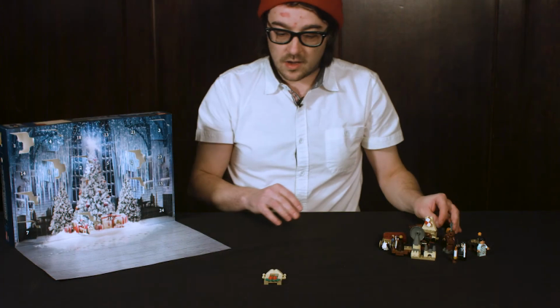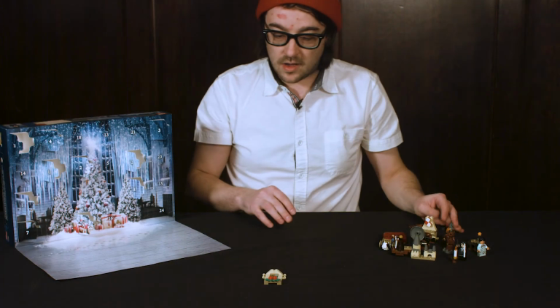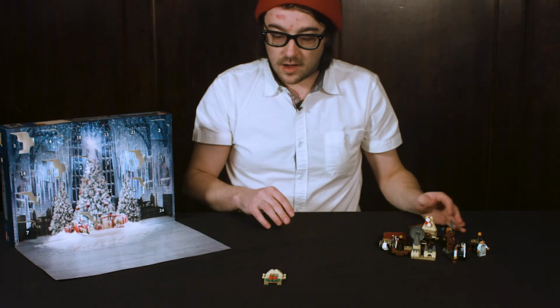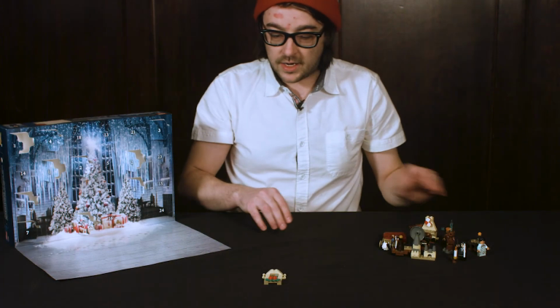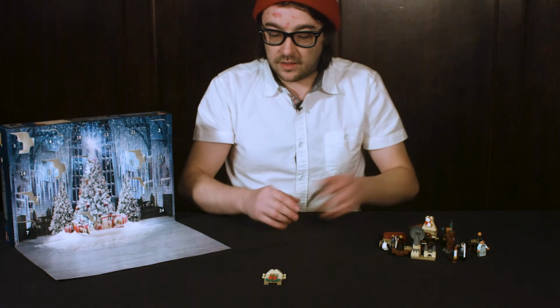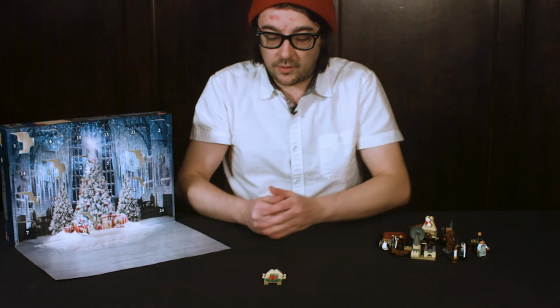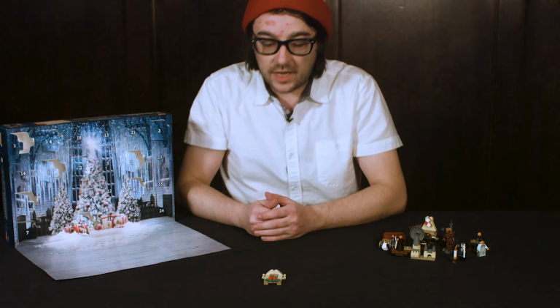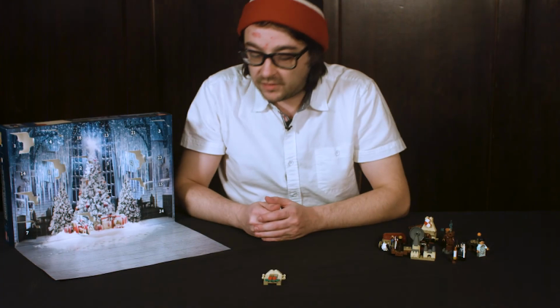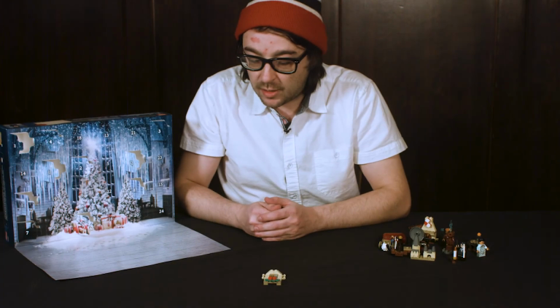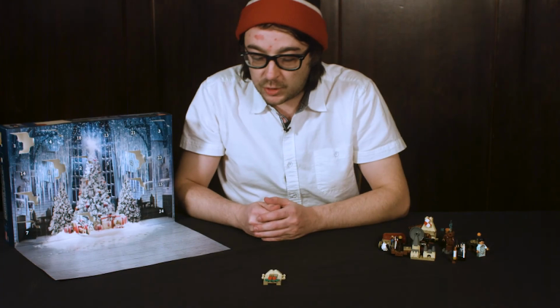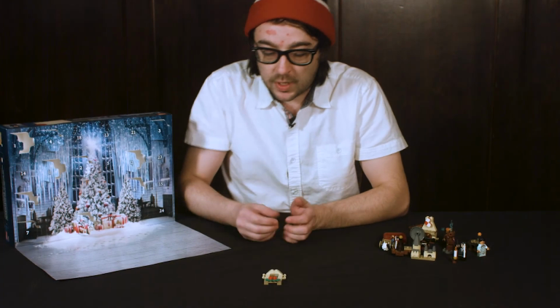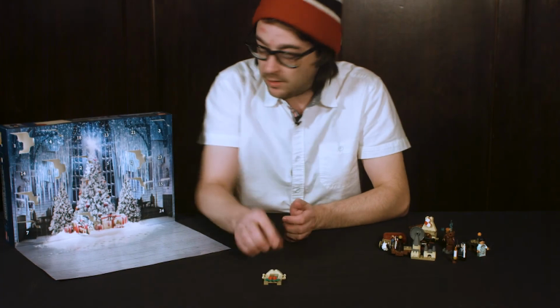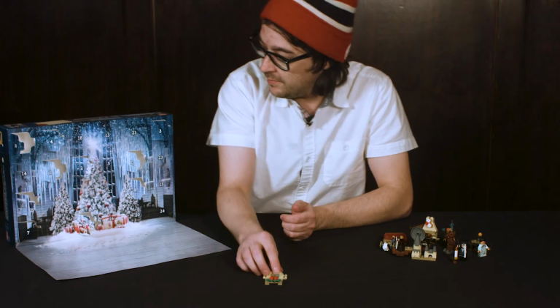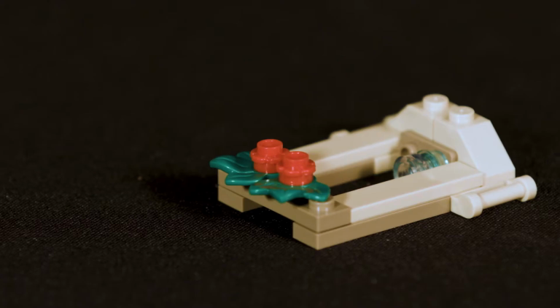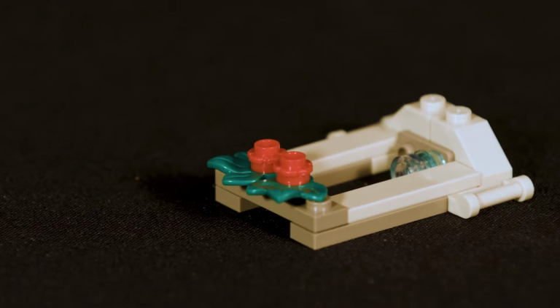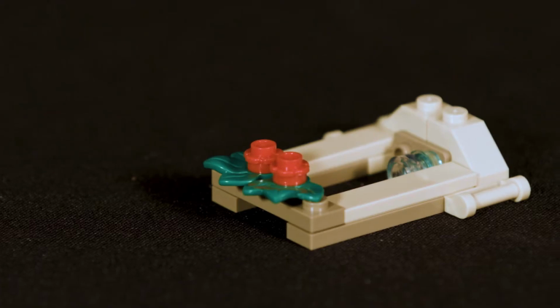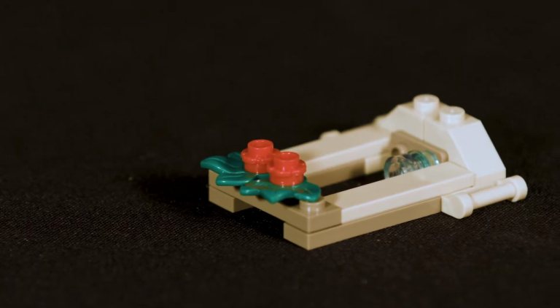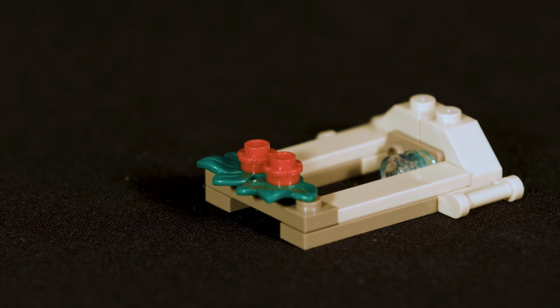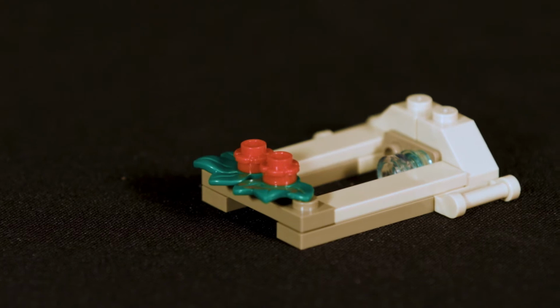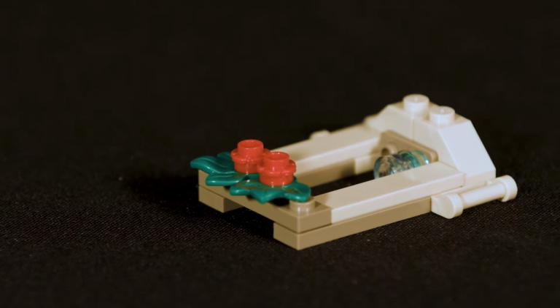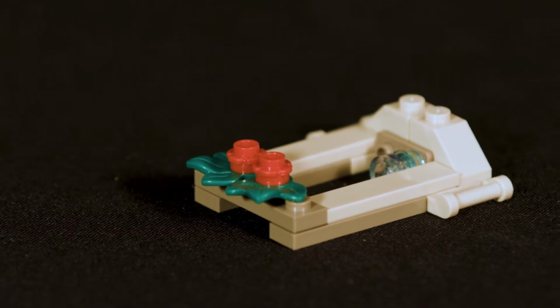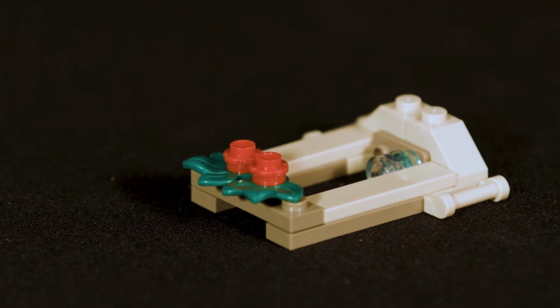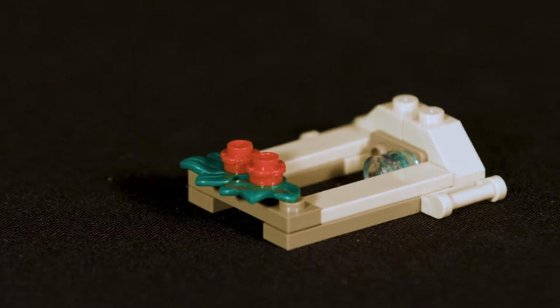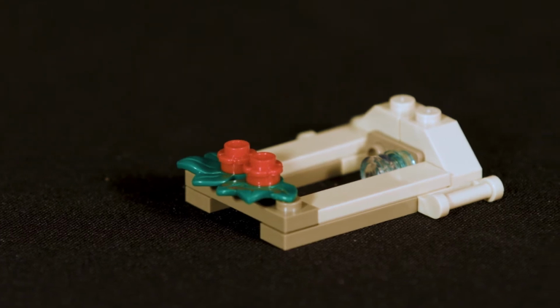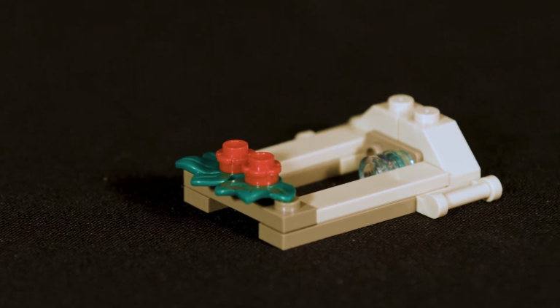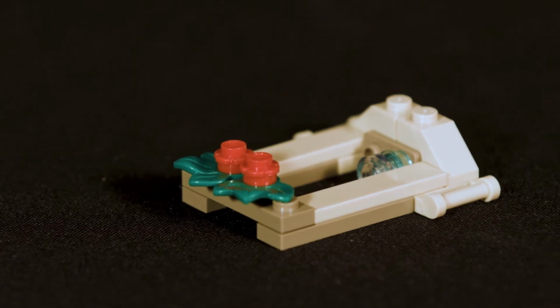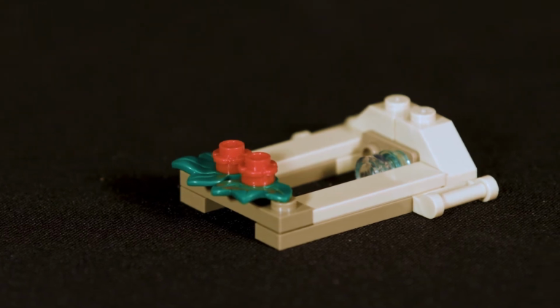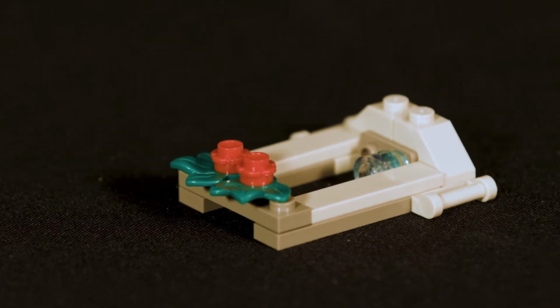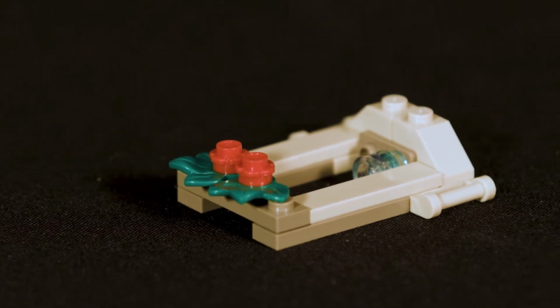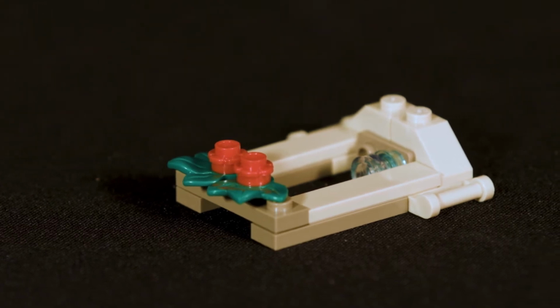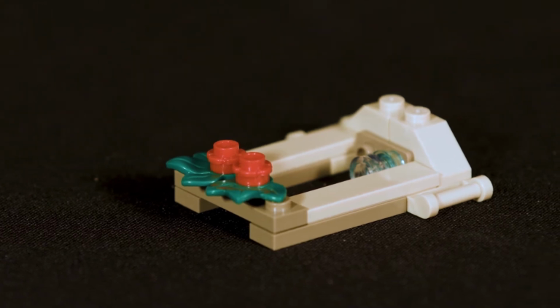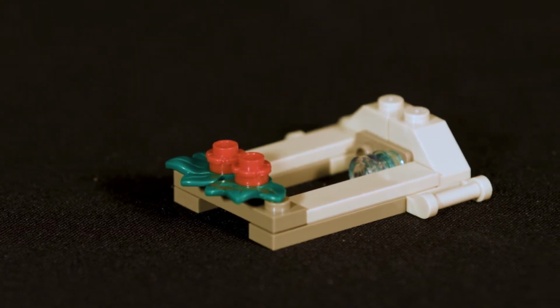Alright, there we have Day Number 12. It's this holiday contraption — I think it's a sled.